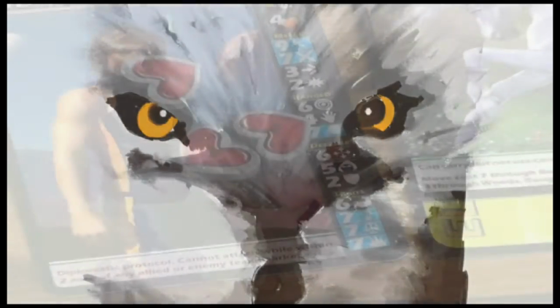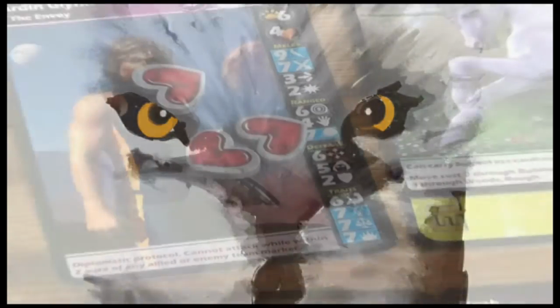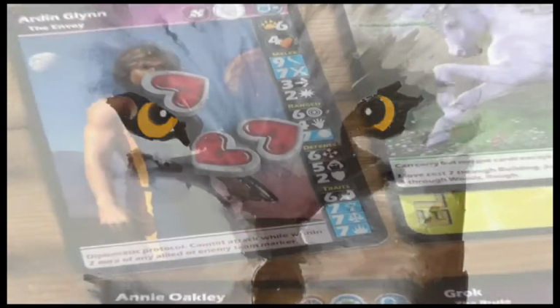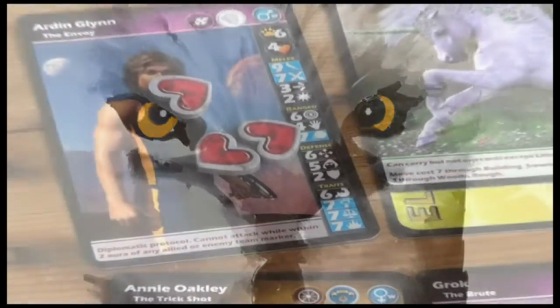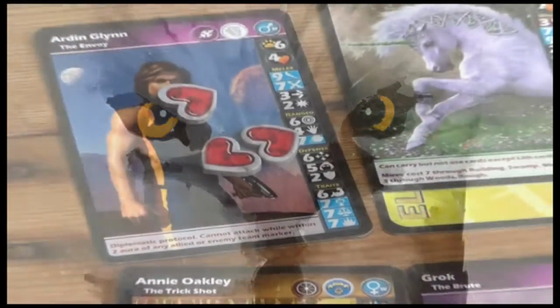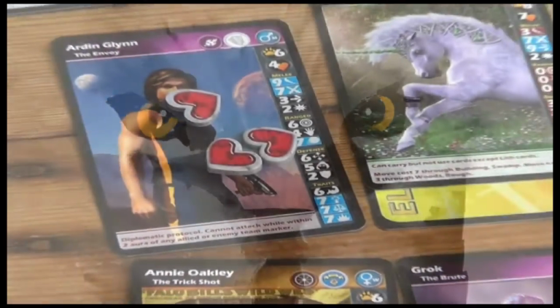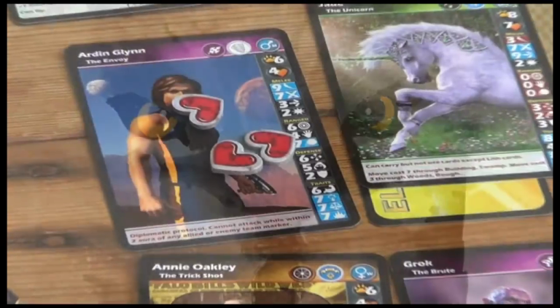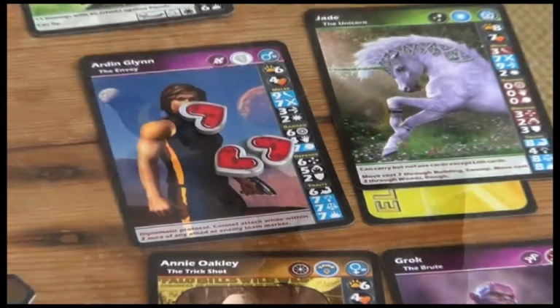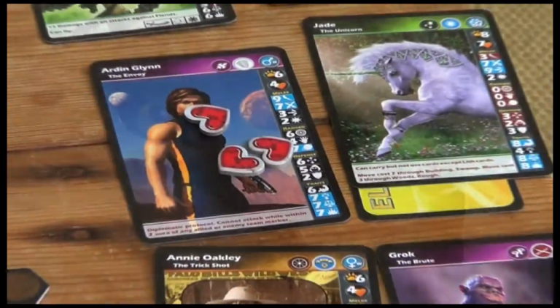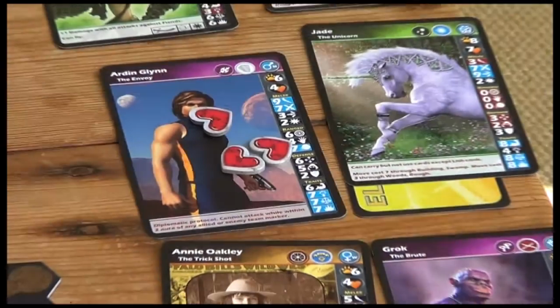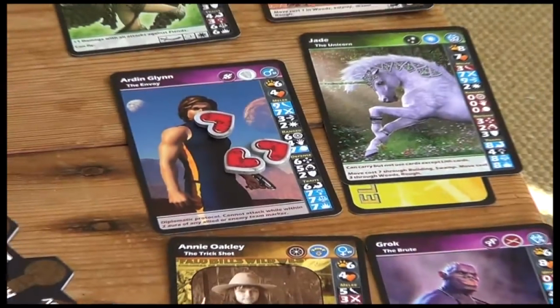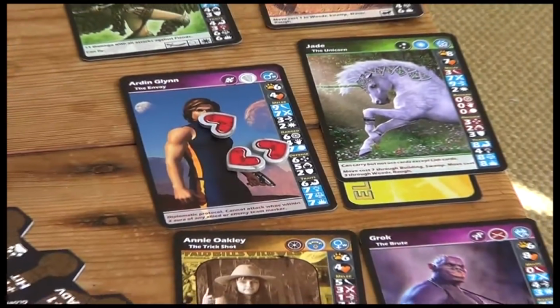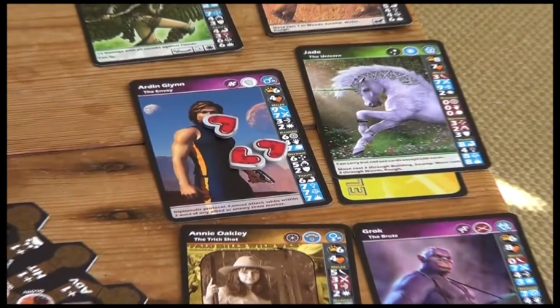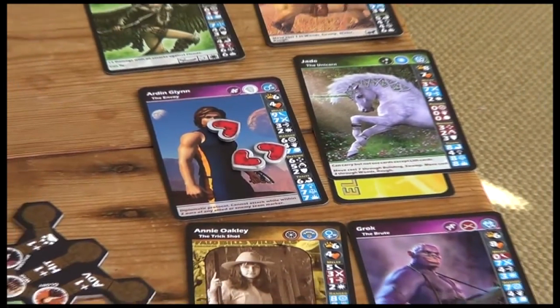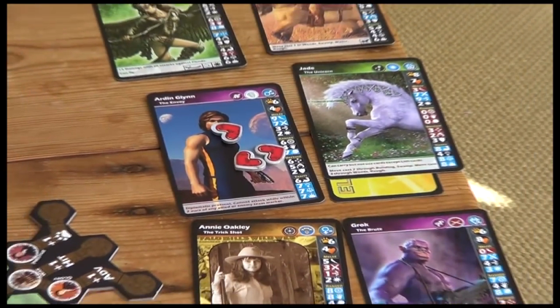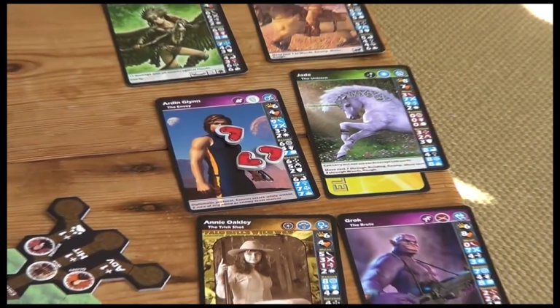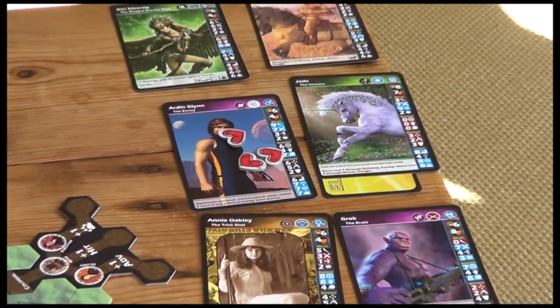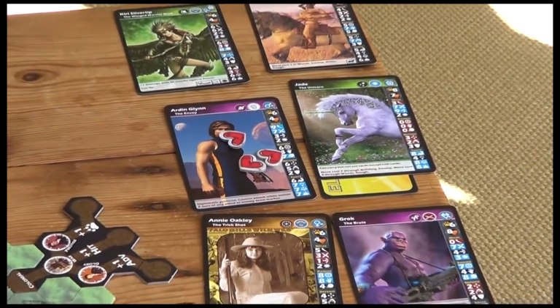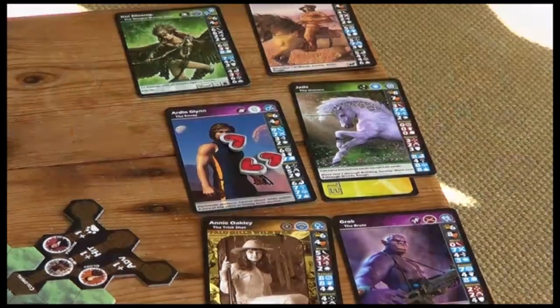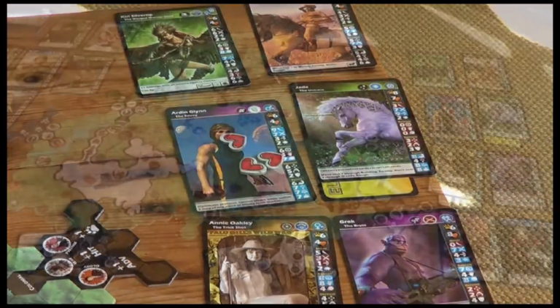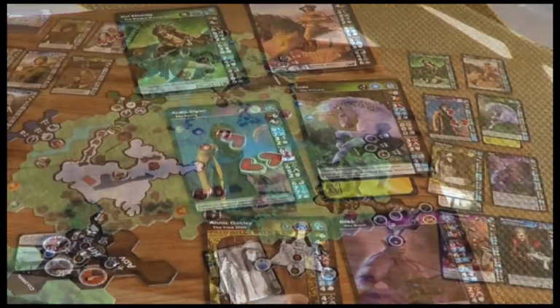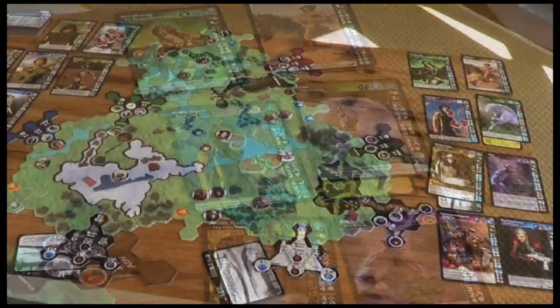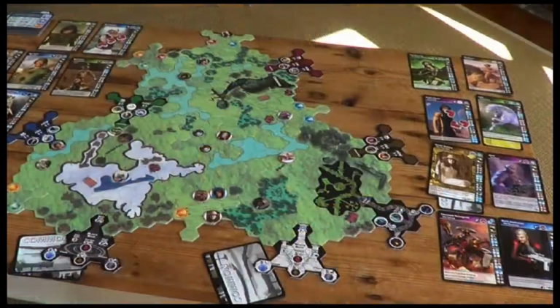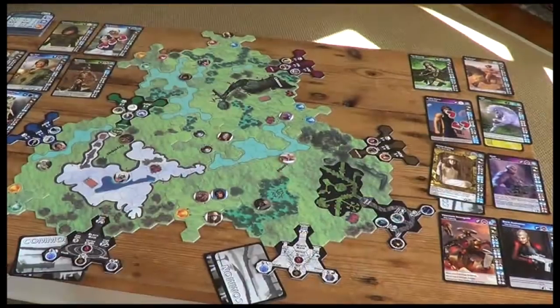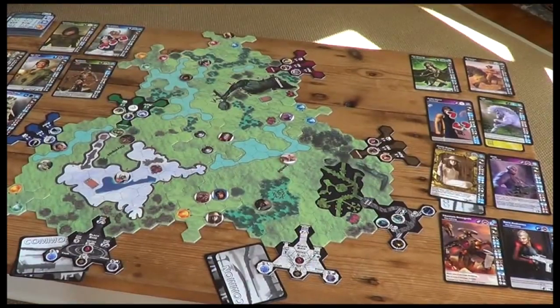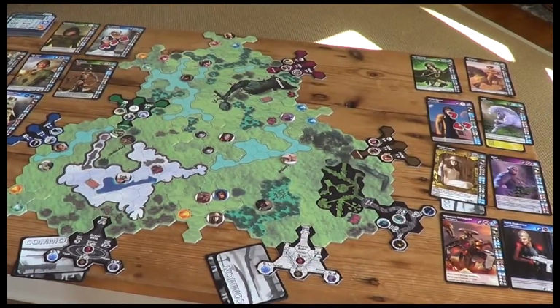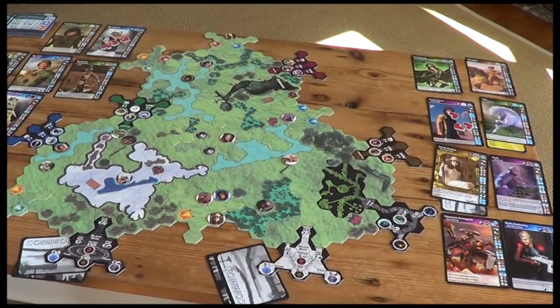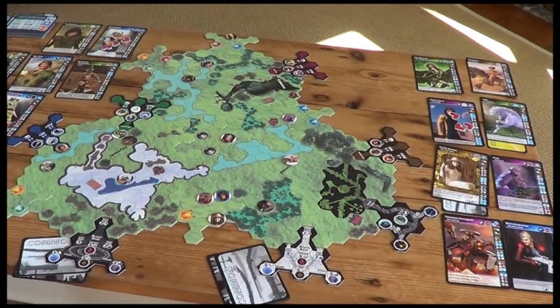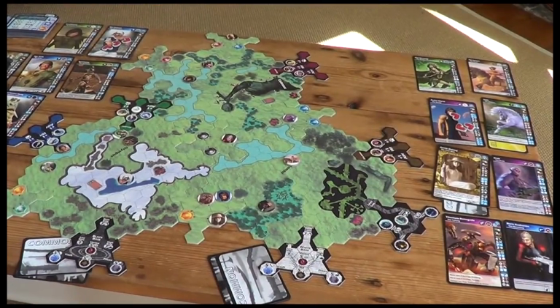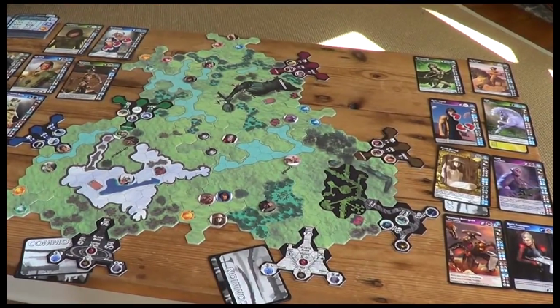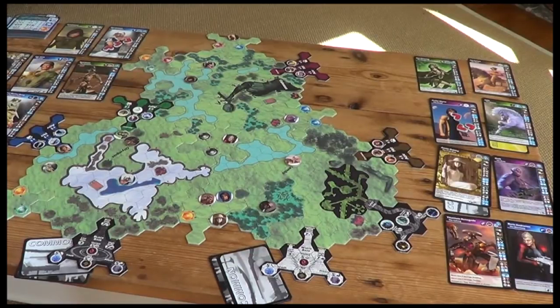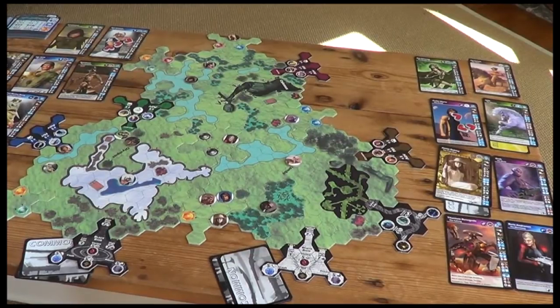Hi, welcome back to the Box Delights. We're playing Duel of Ages 2. It's round four and we're about to kick off with the white team.